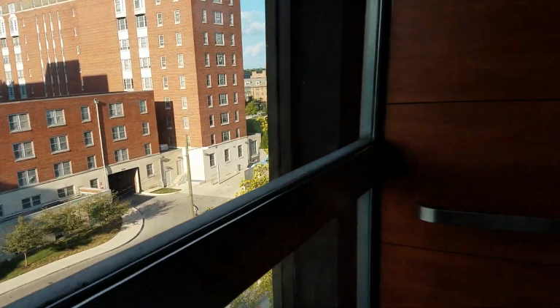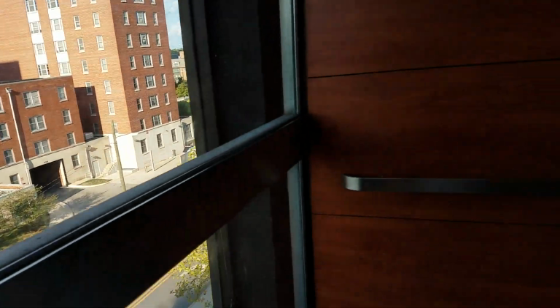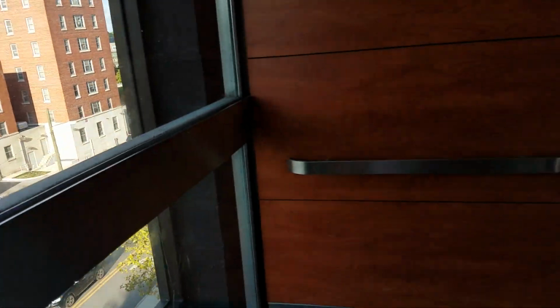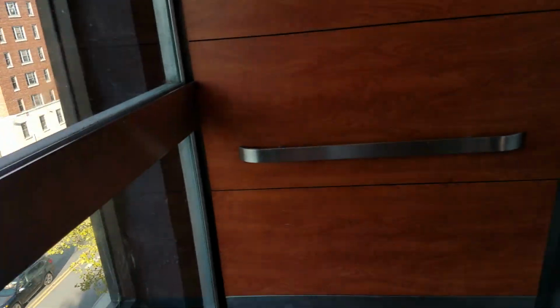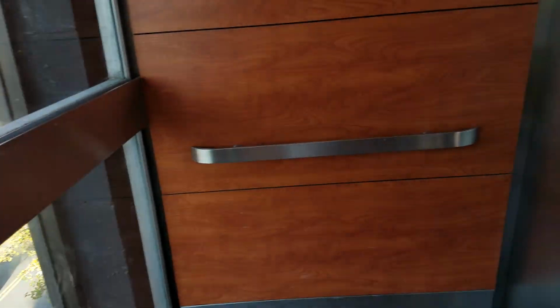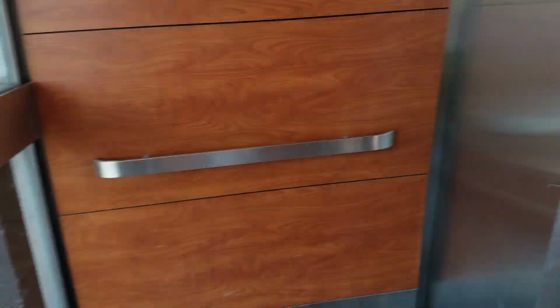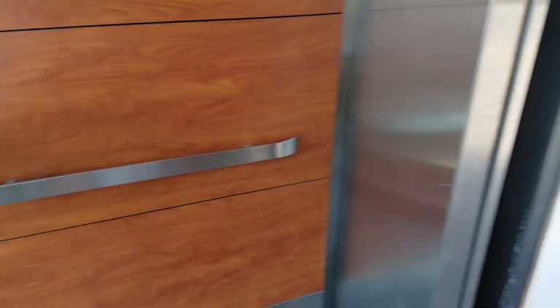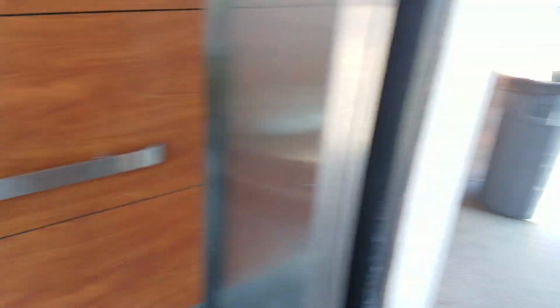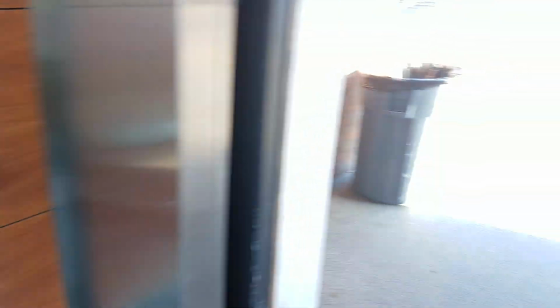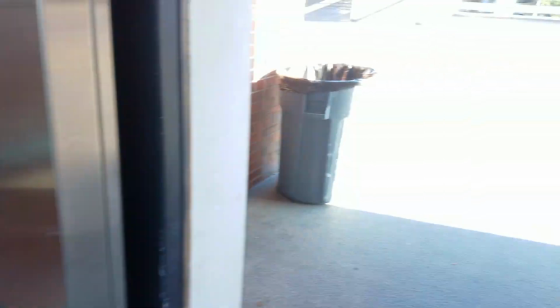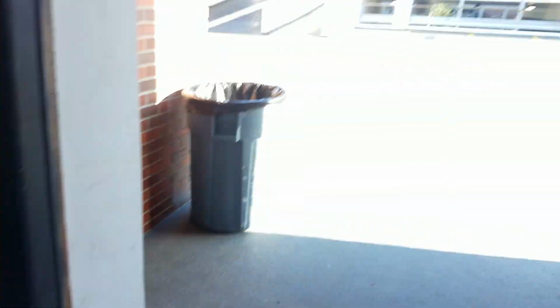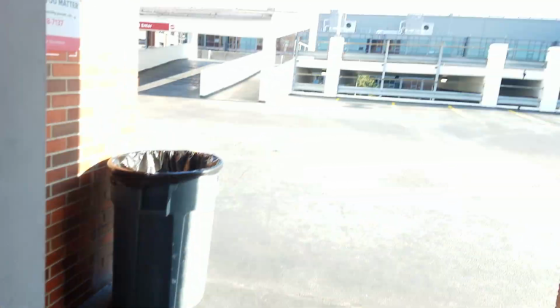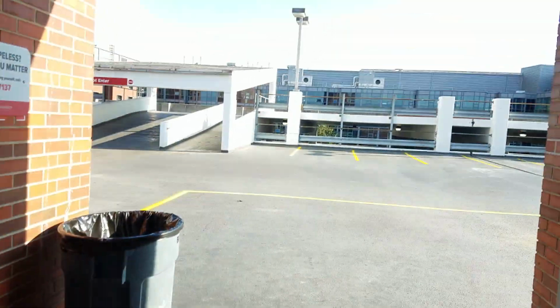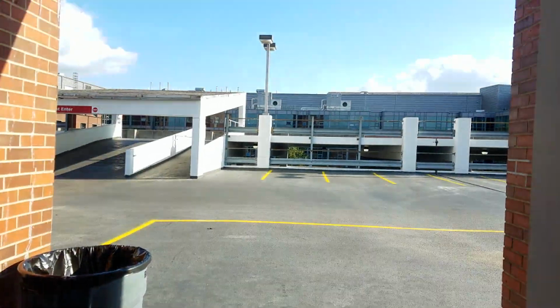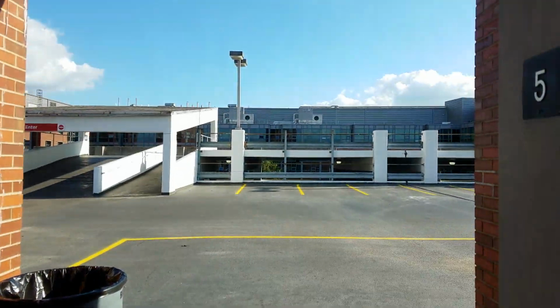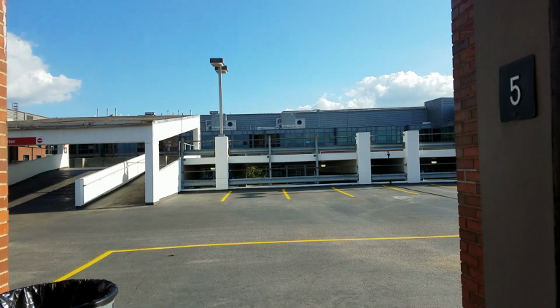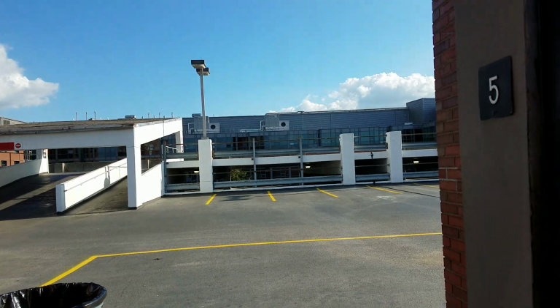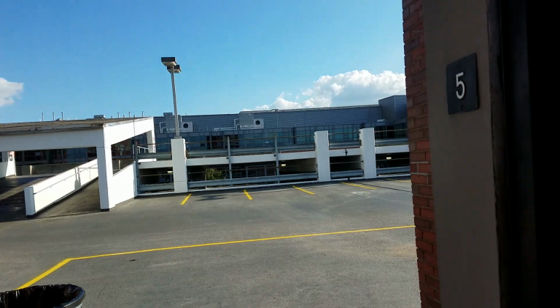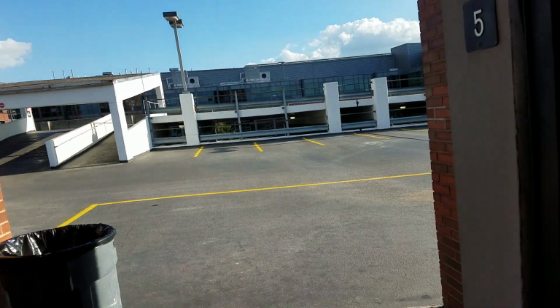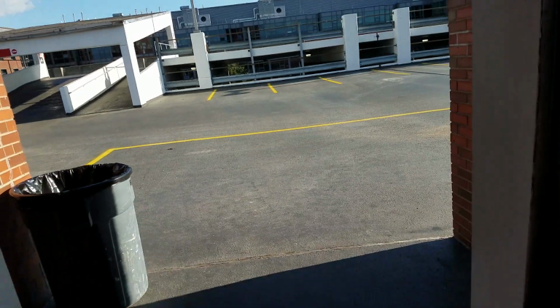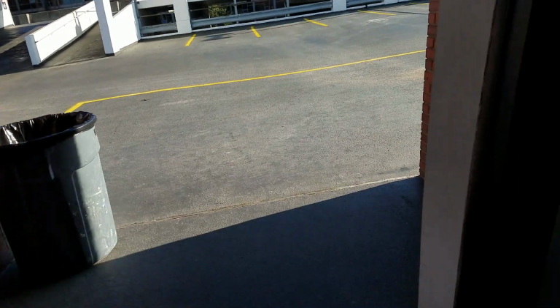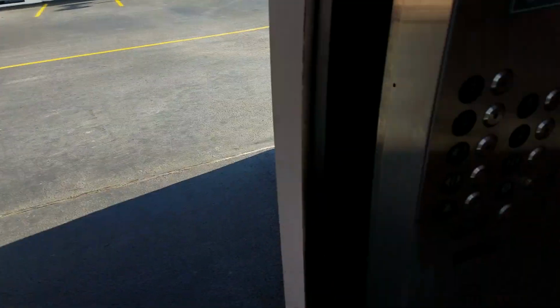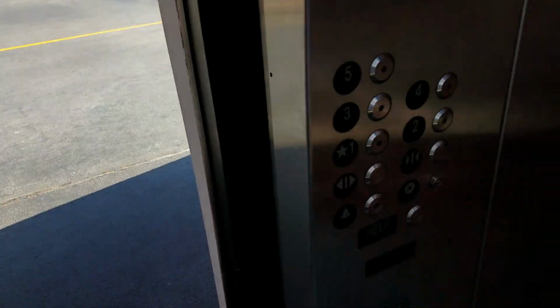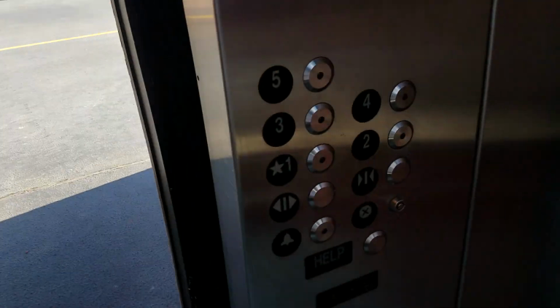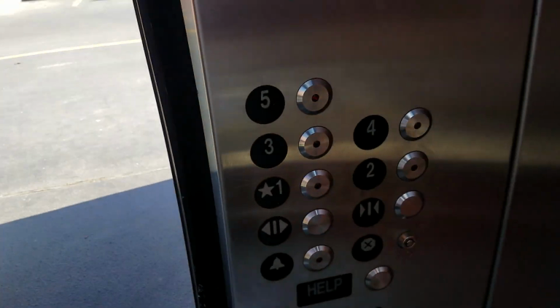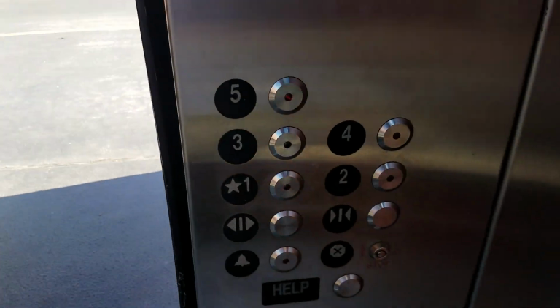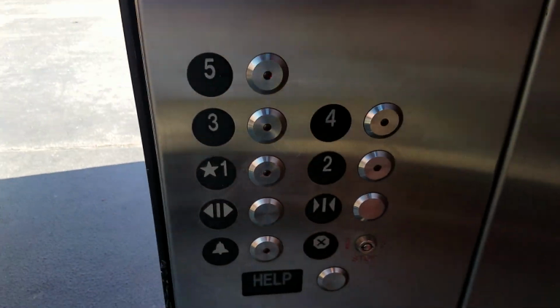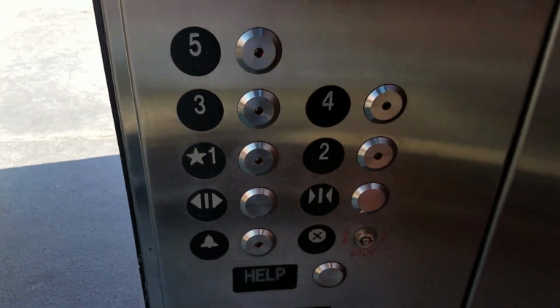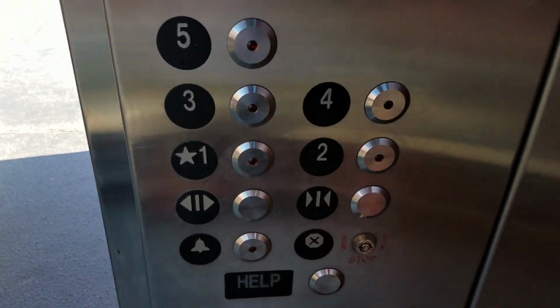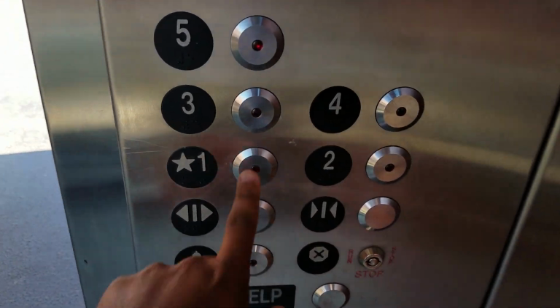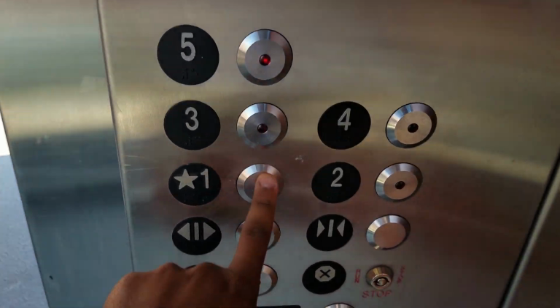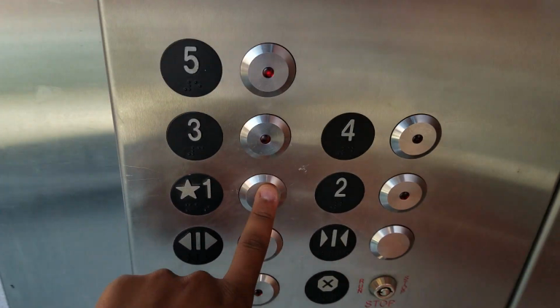Epic motor. Alright, that's the fifth floor. We're gonna go down to one.